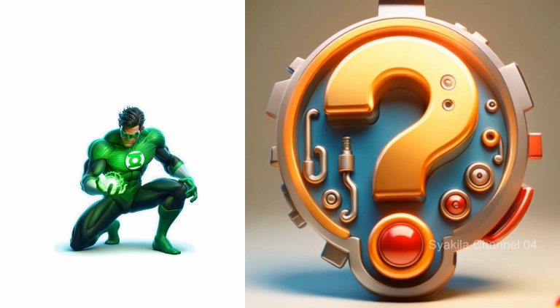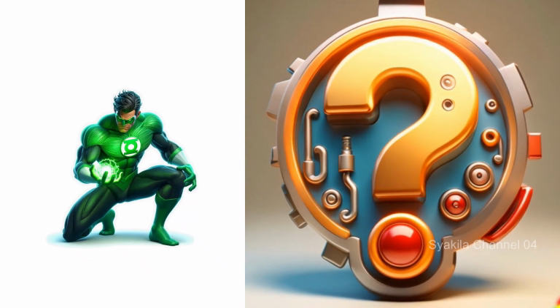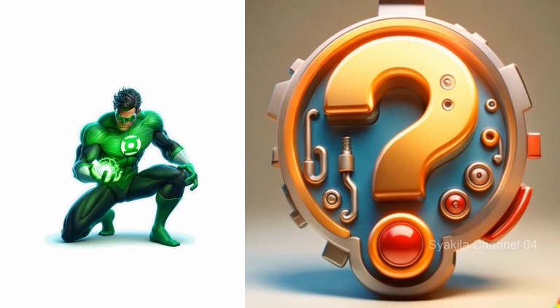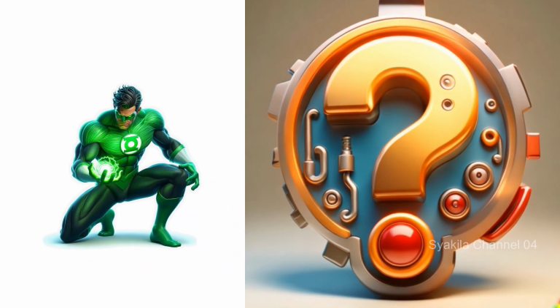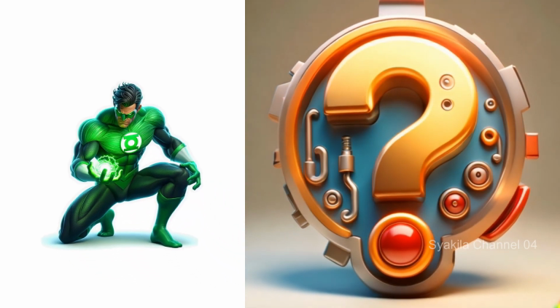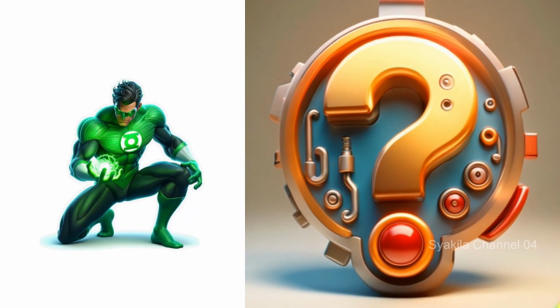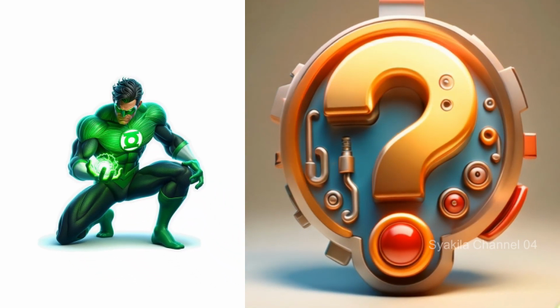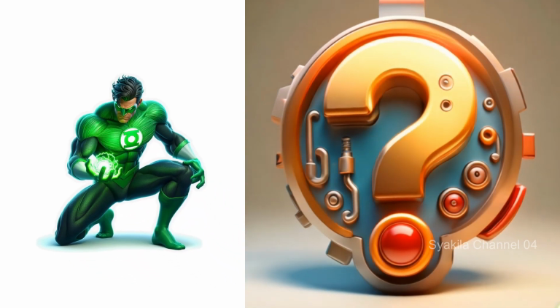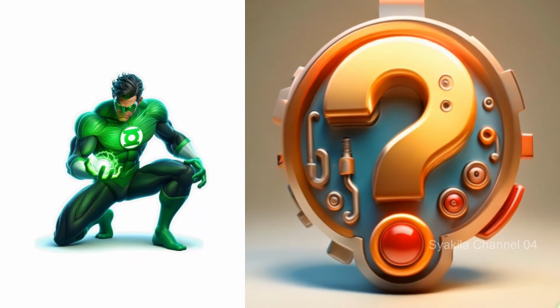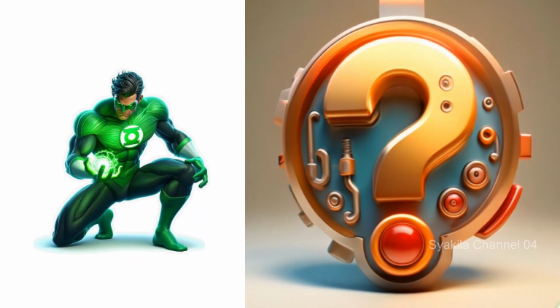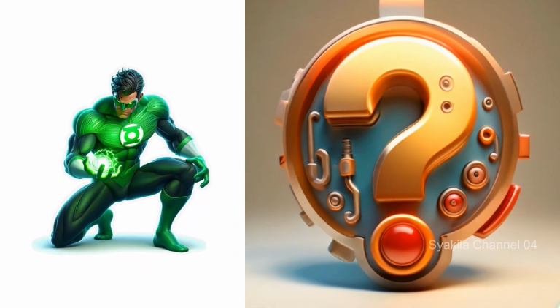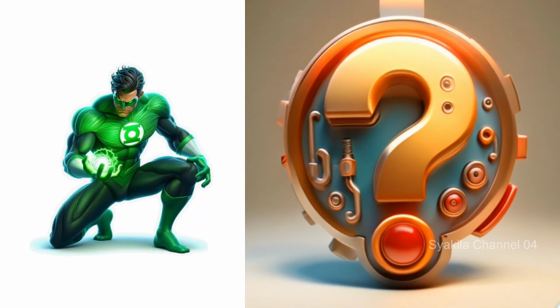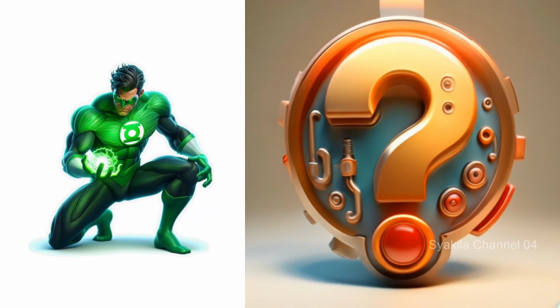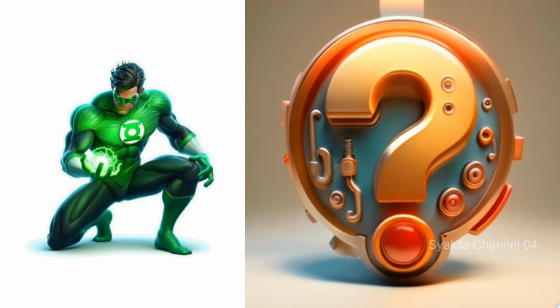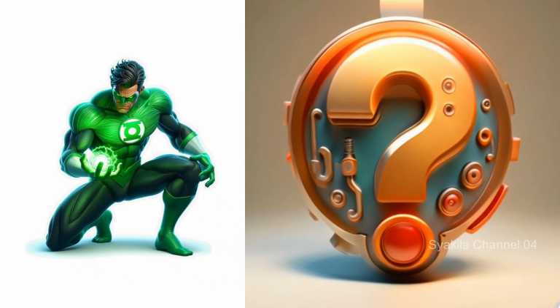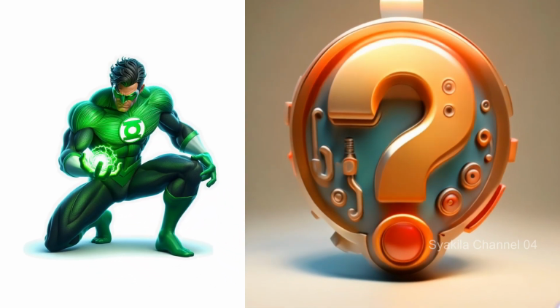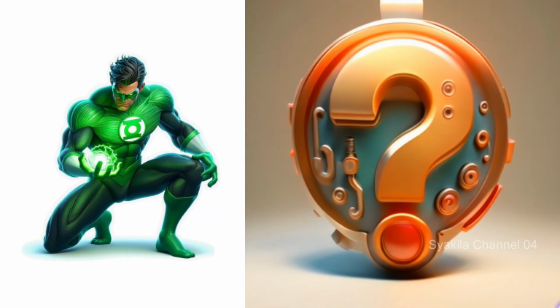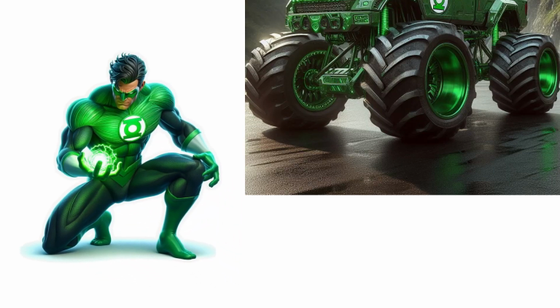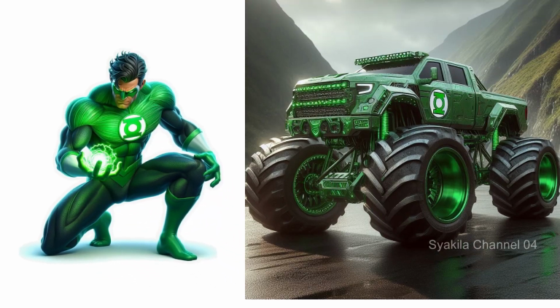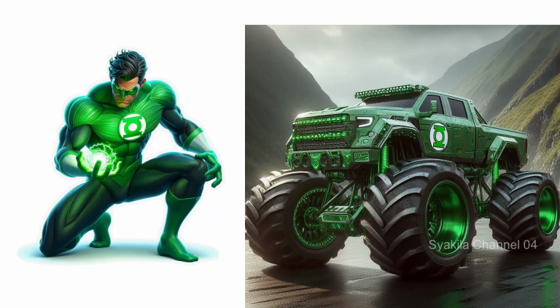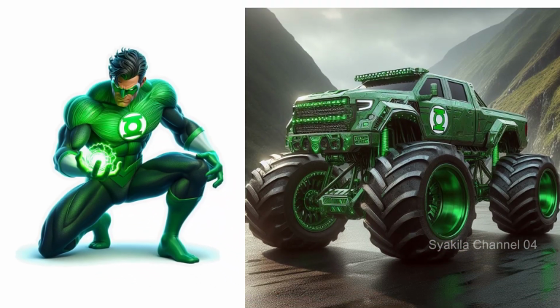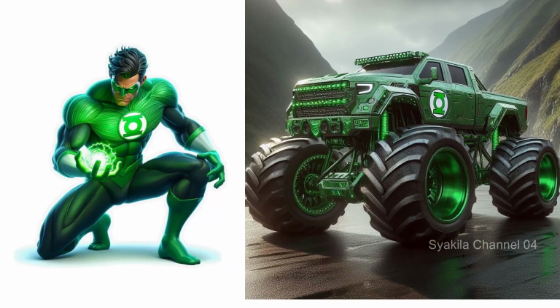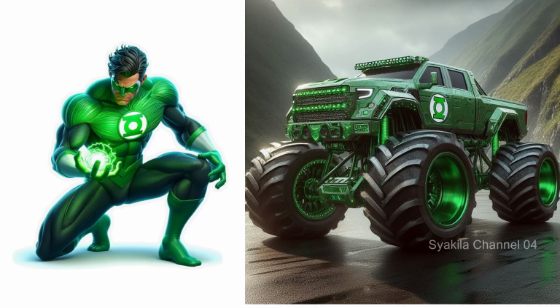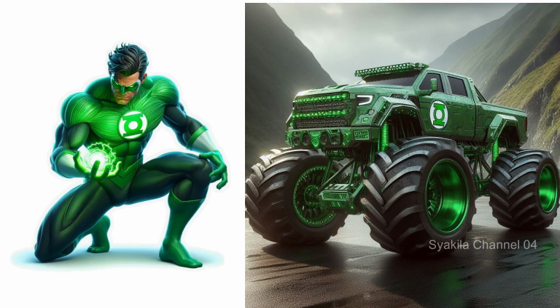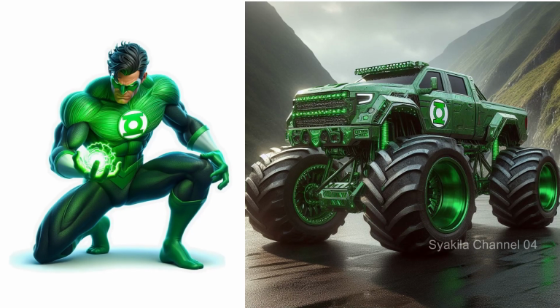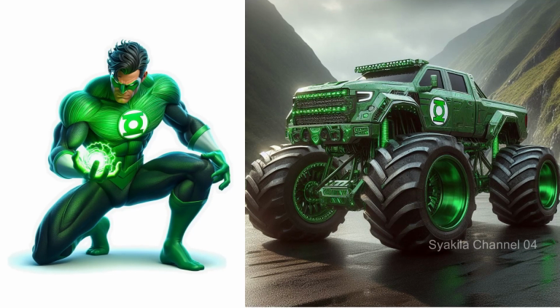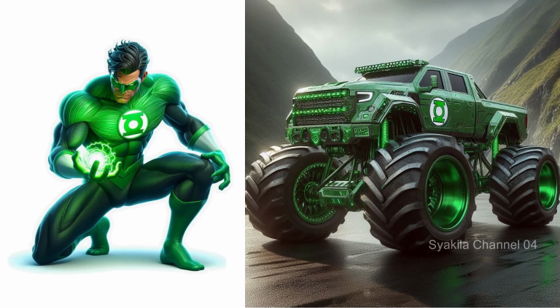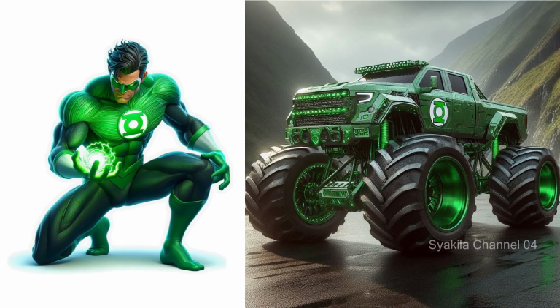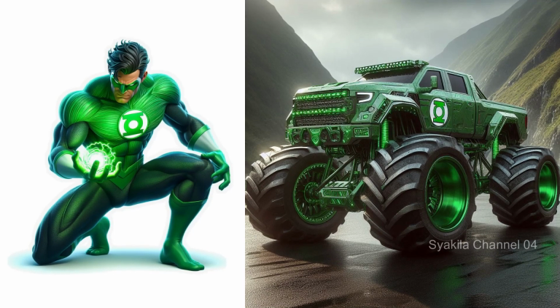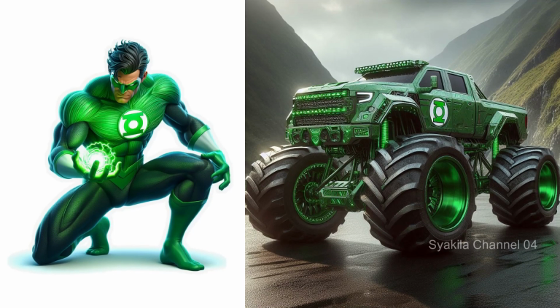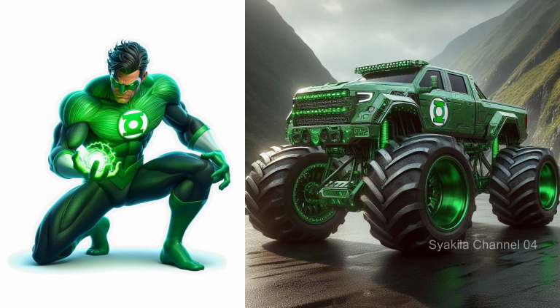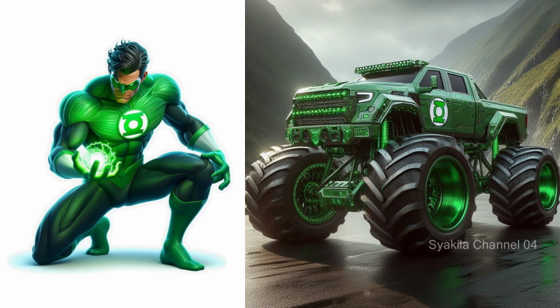Green Lantern transformation into monster truck. Give your comments.